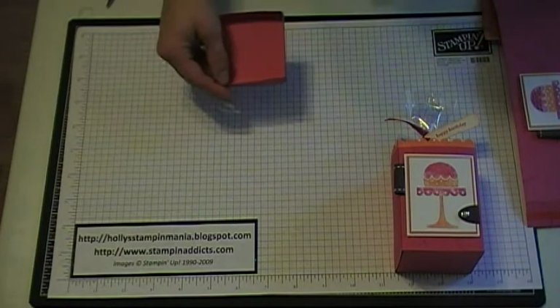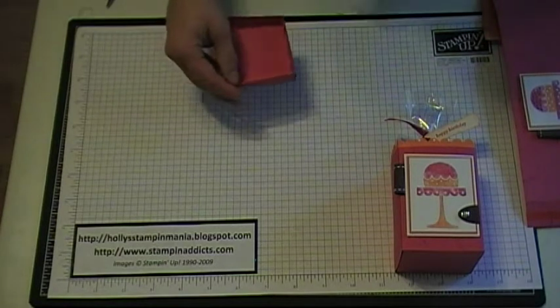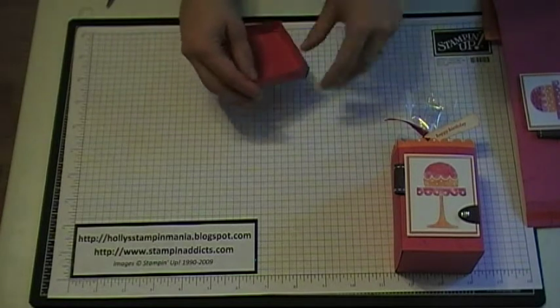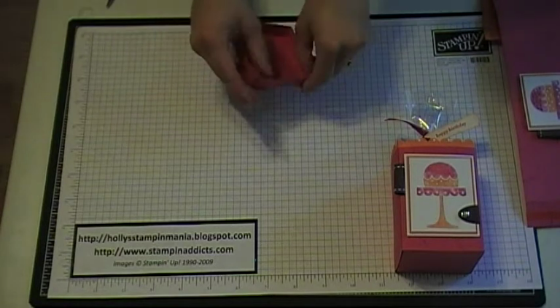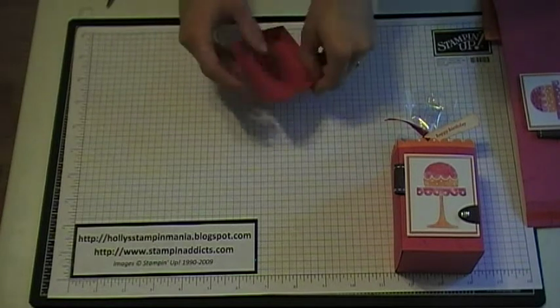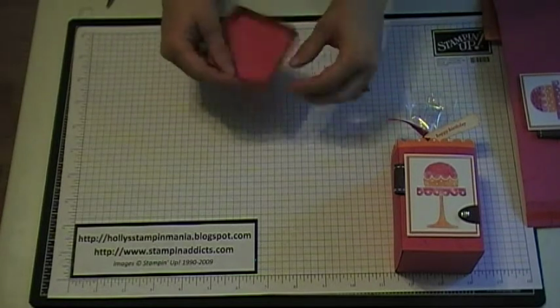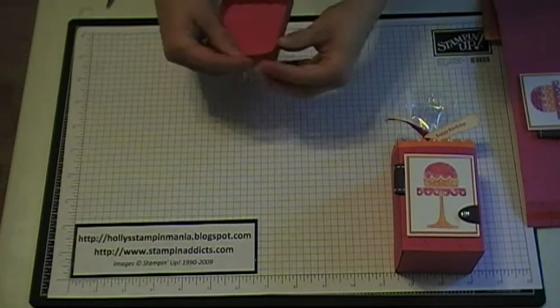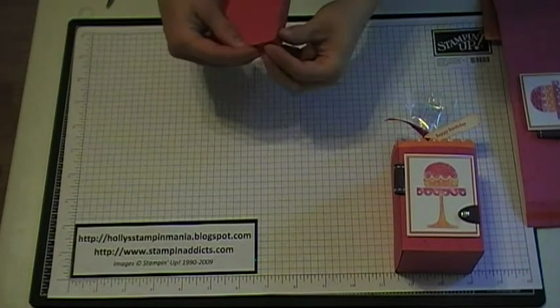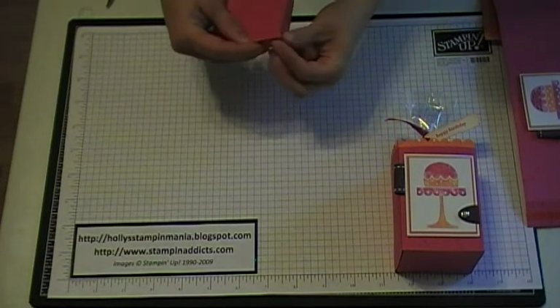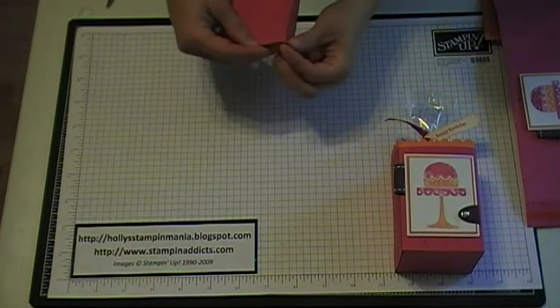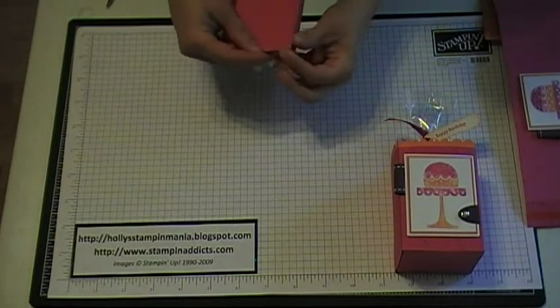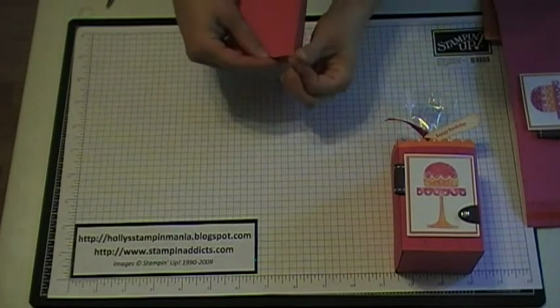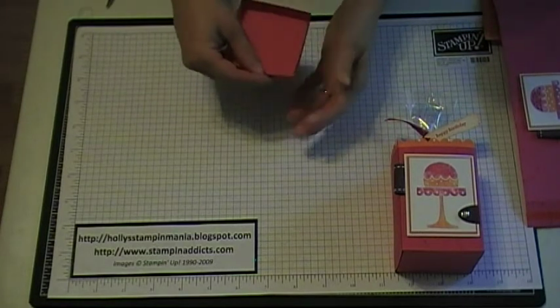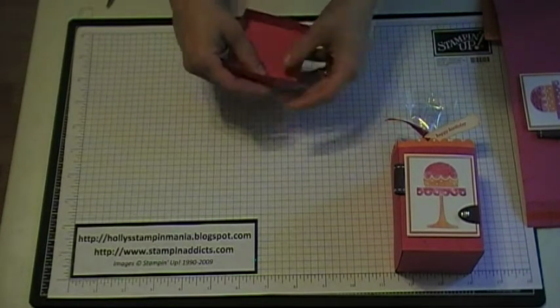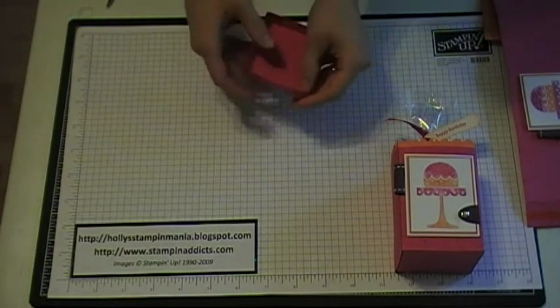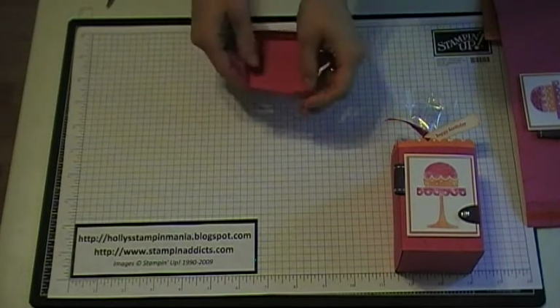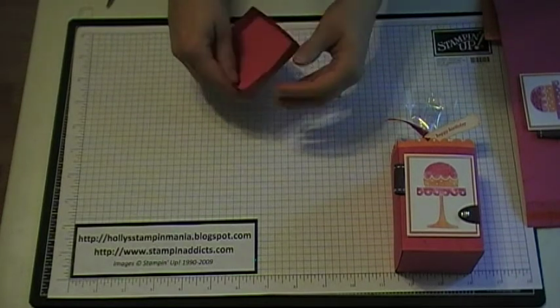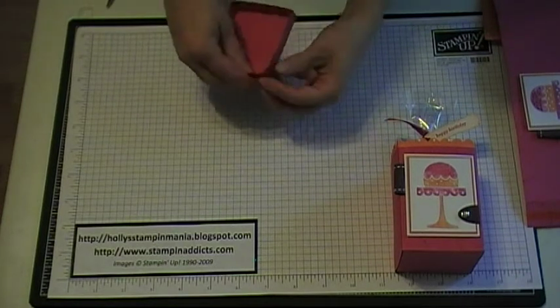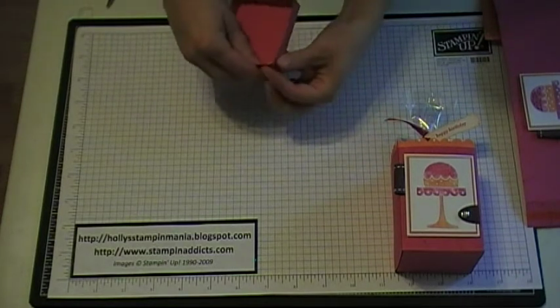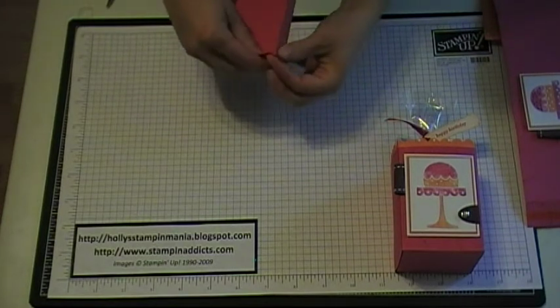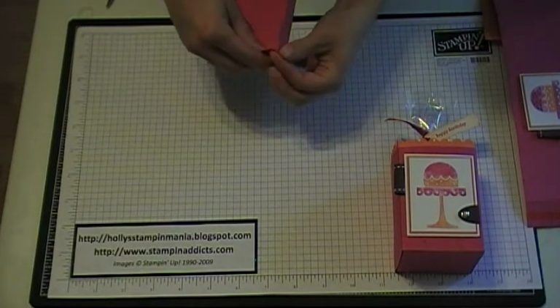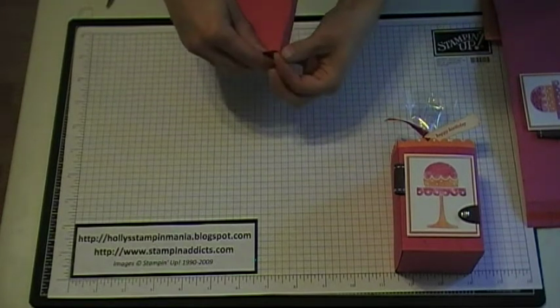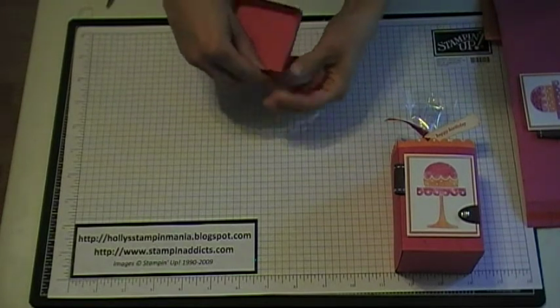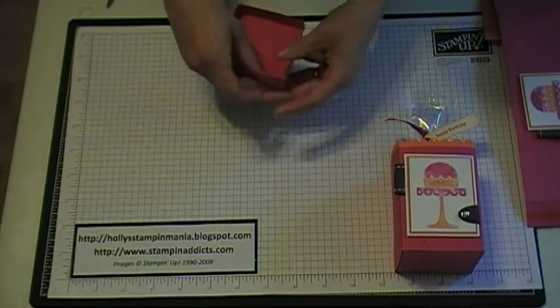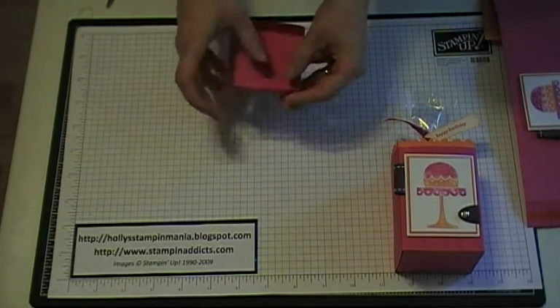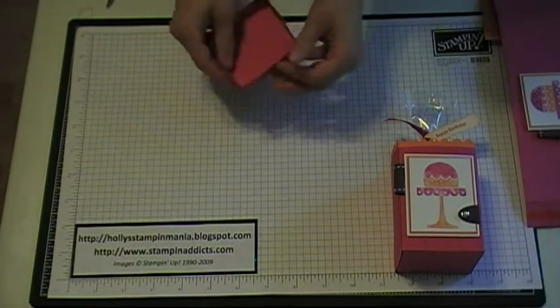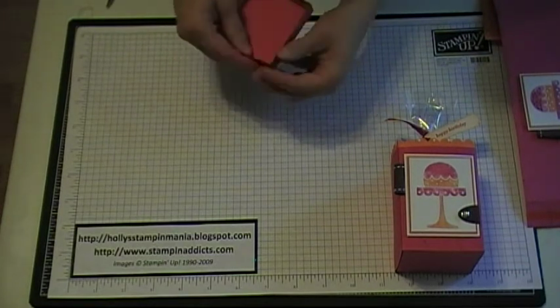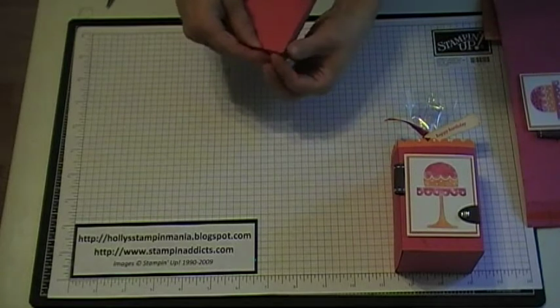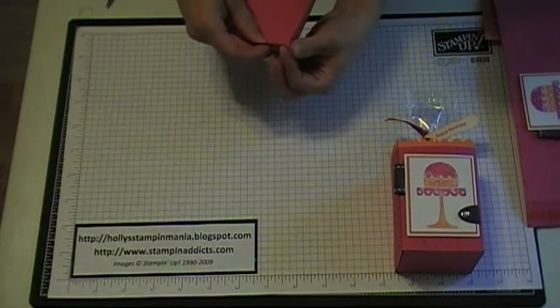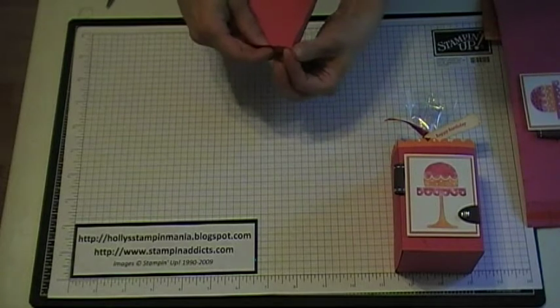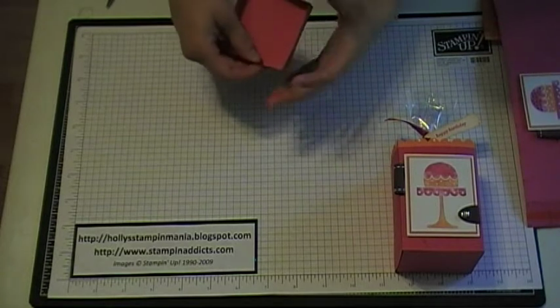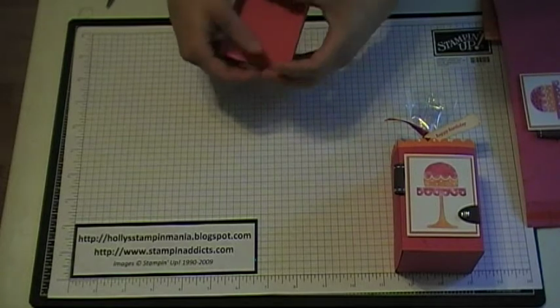Fold them up to create your box, then kind of pinch the corners a little bit so they're more squared, not rounded.